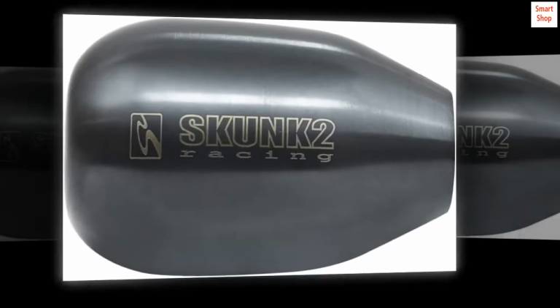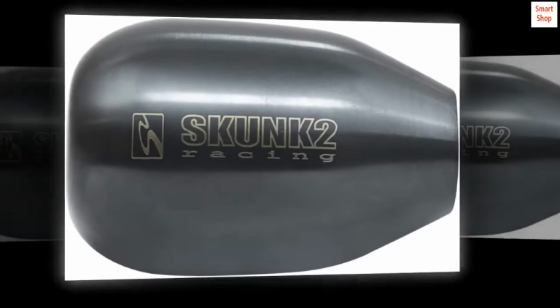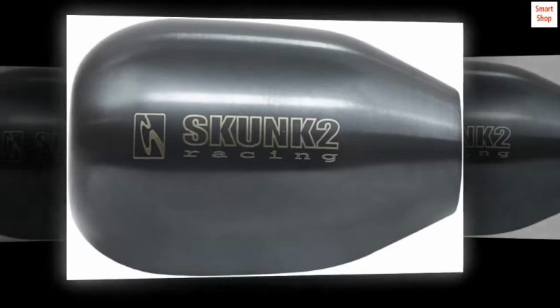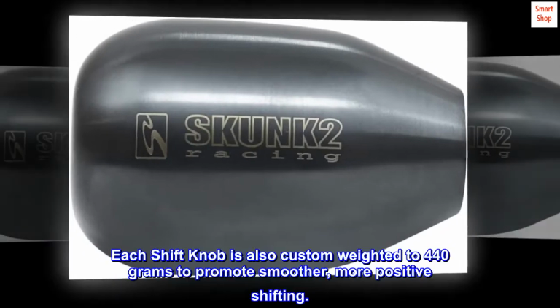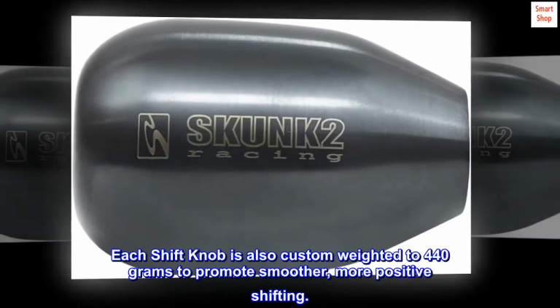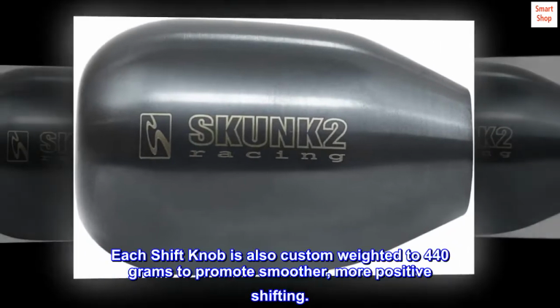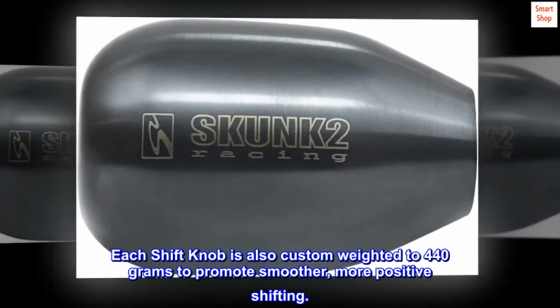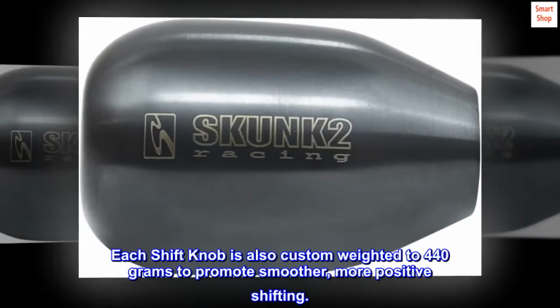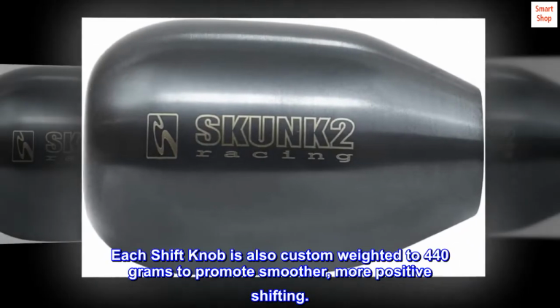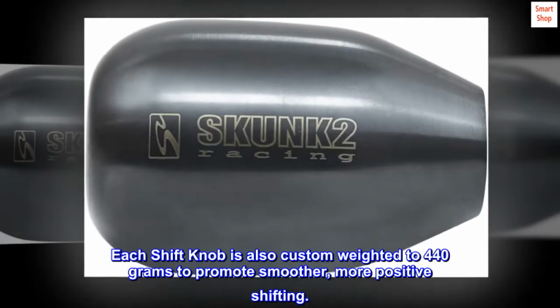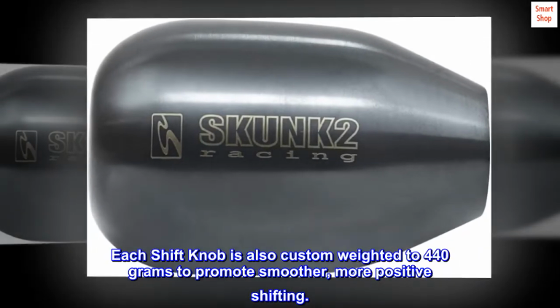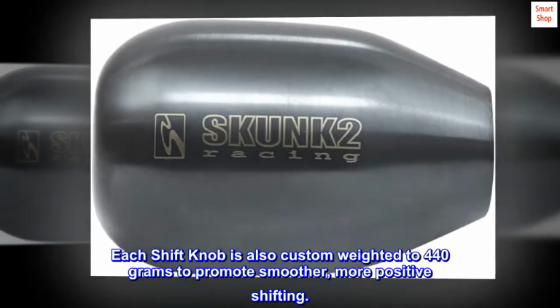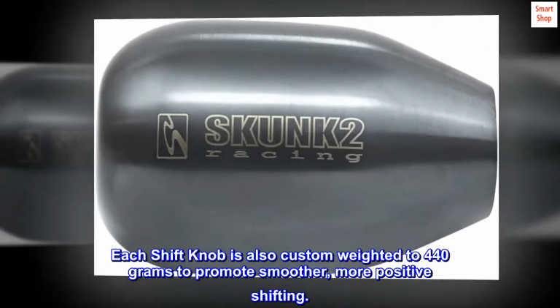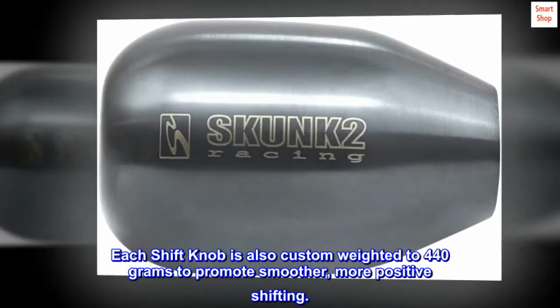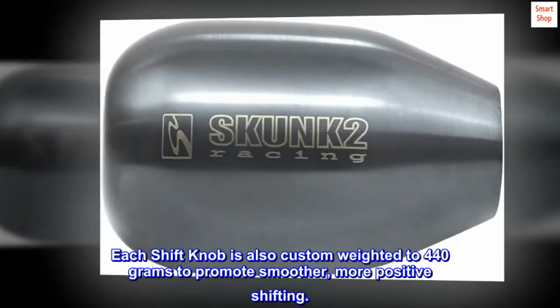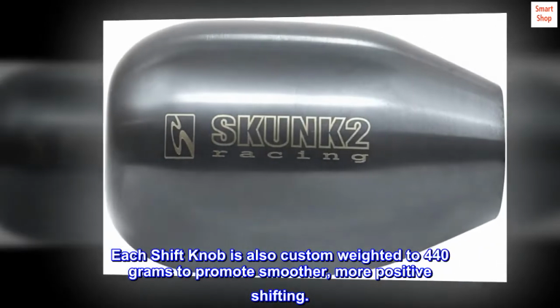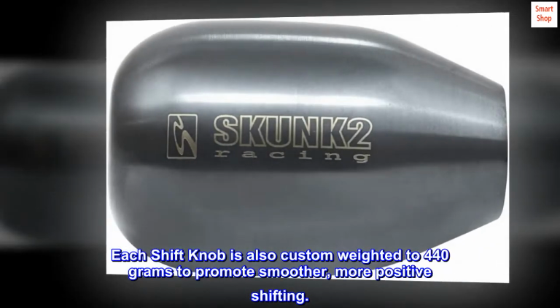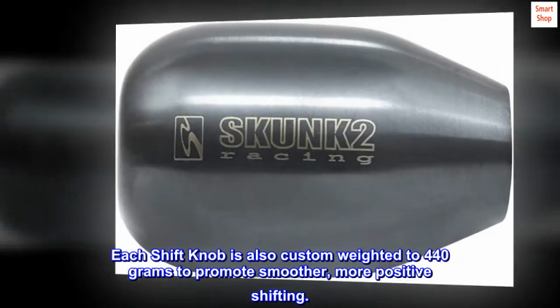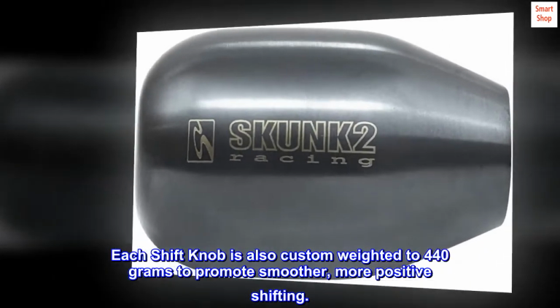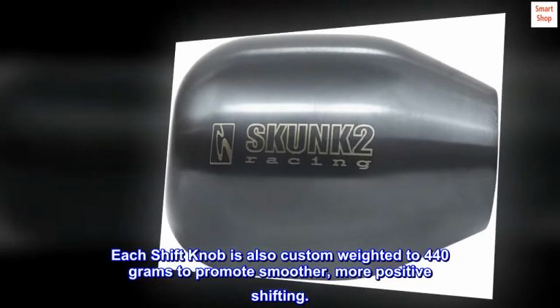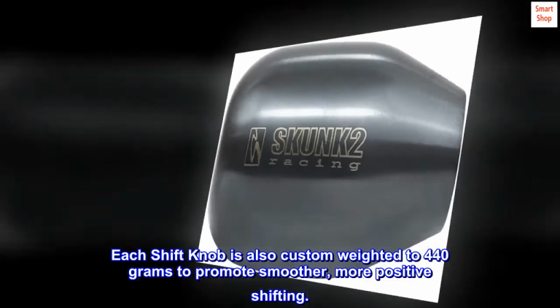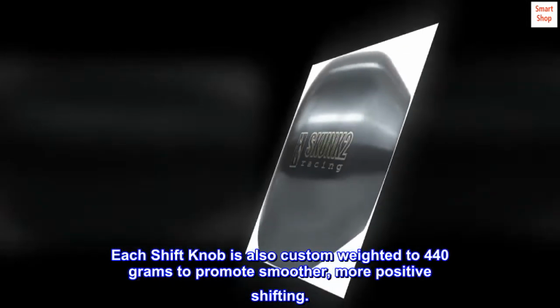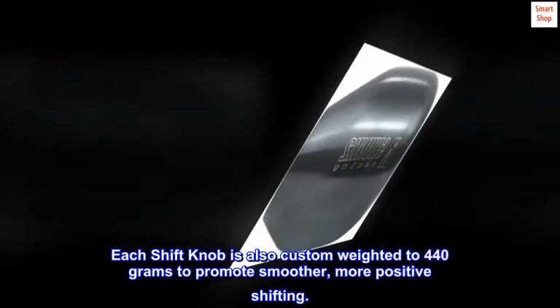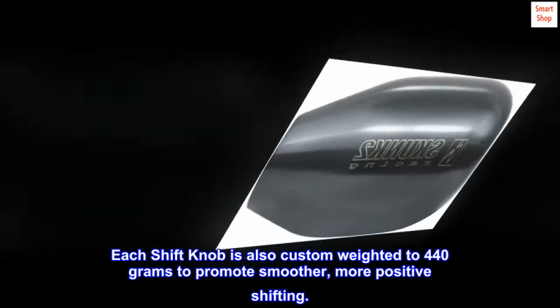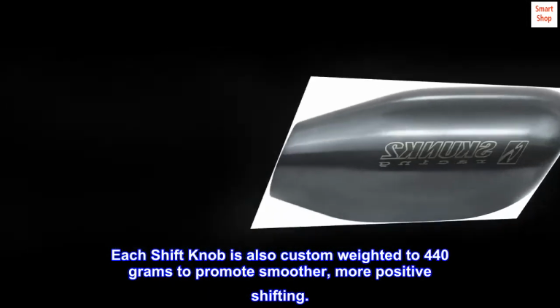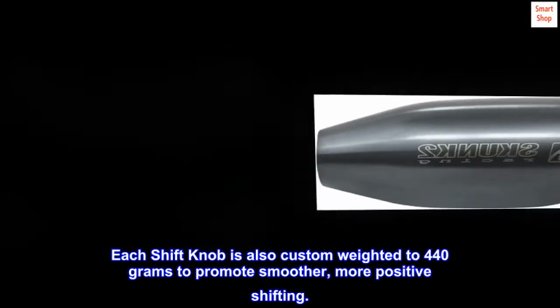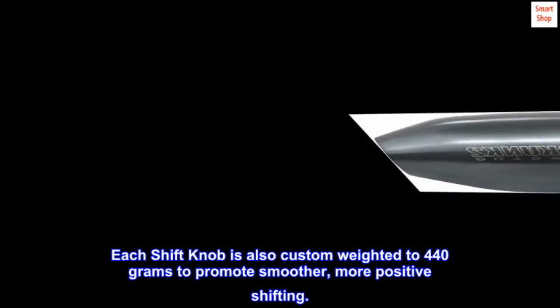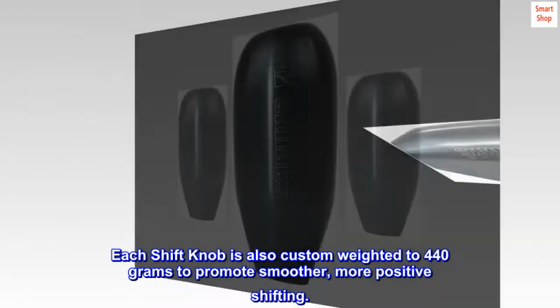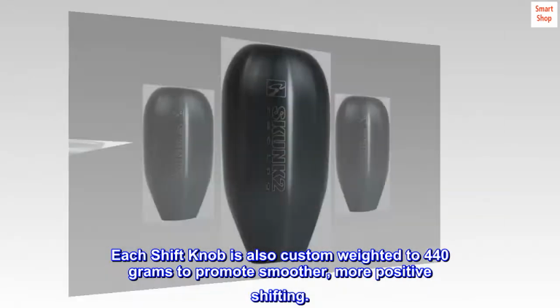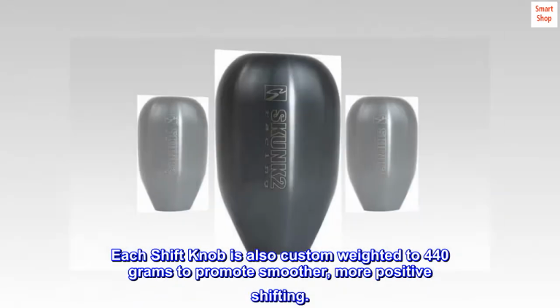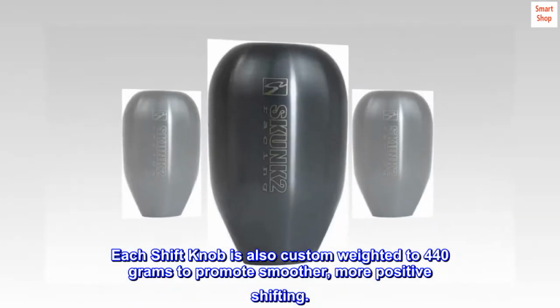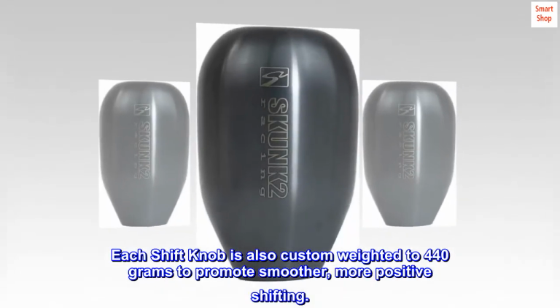Each shift knob is also custom weighted to 440 grams to promote smoother, more positive shifting.